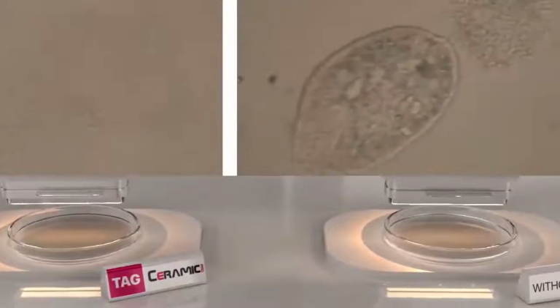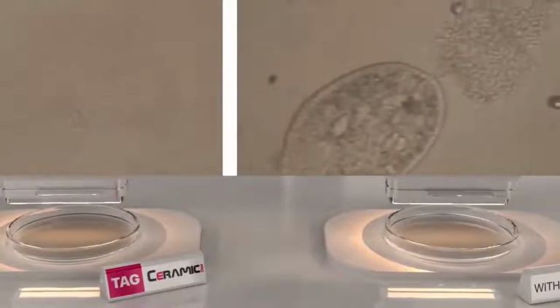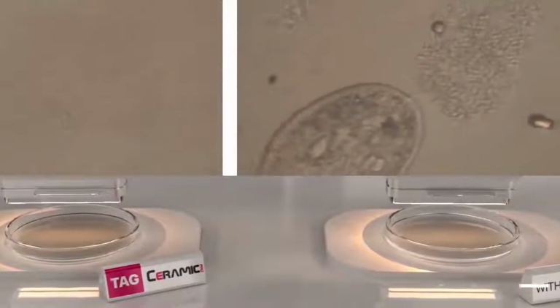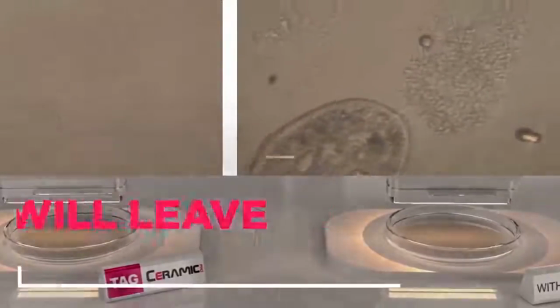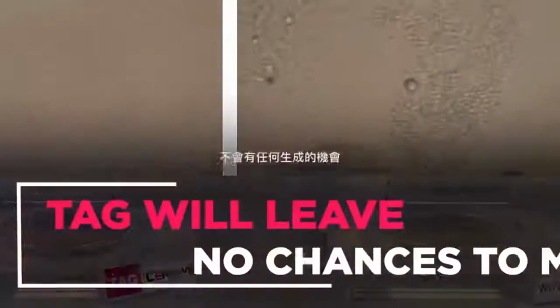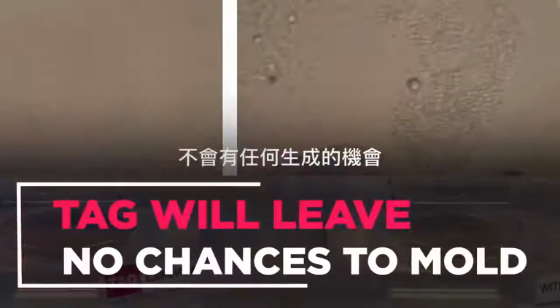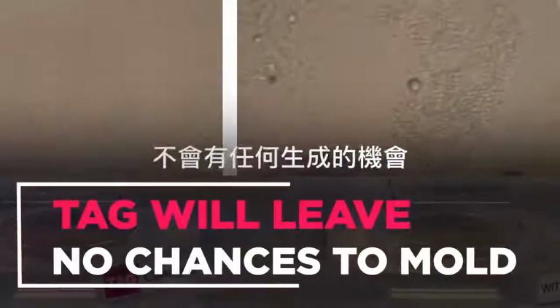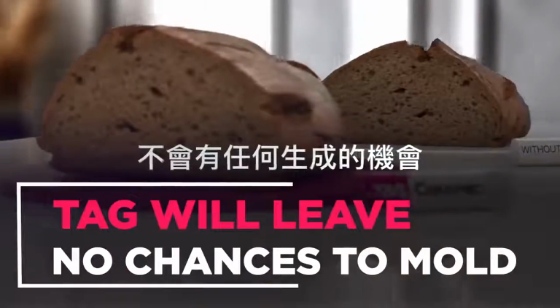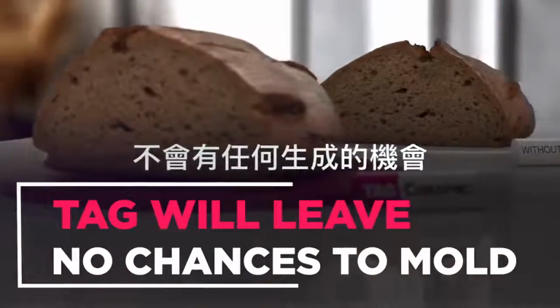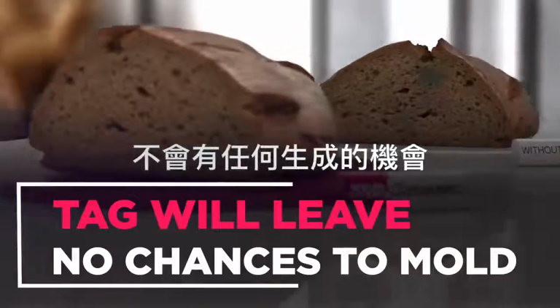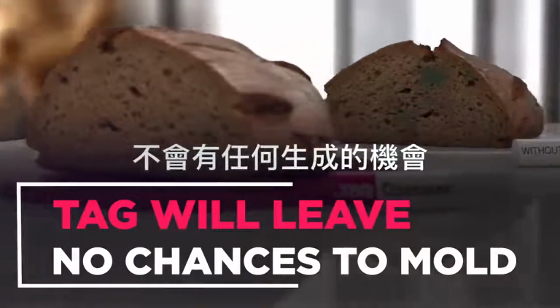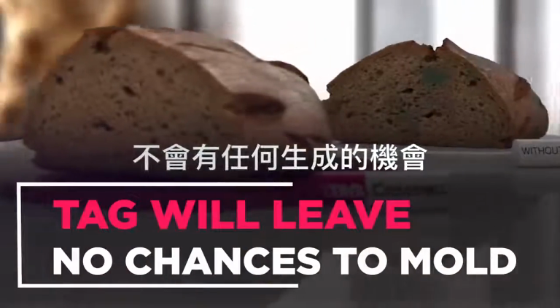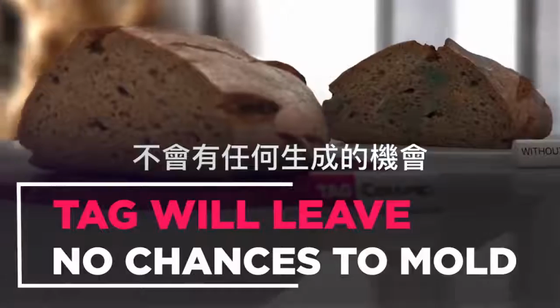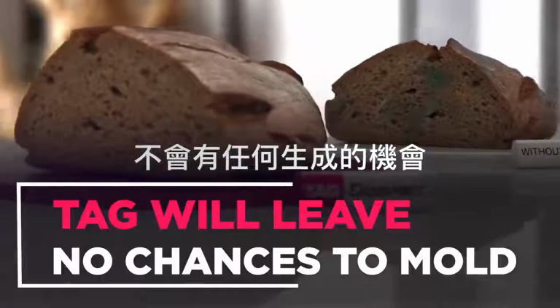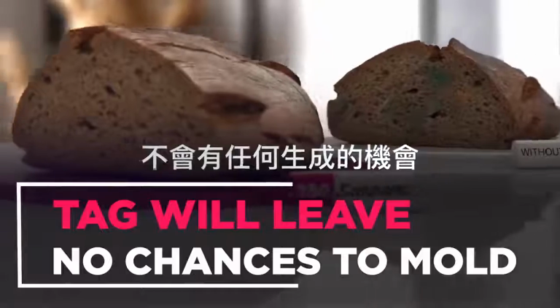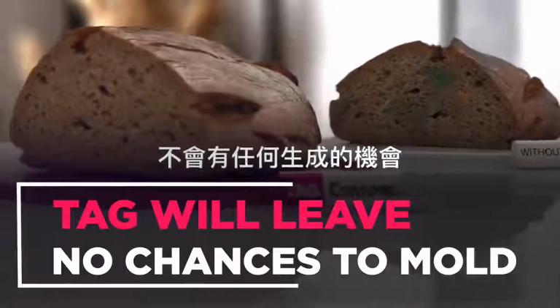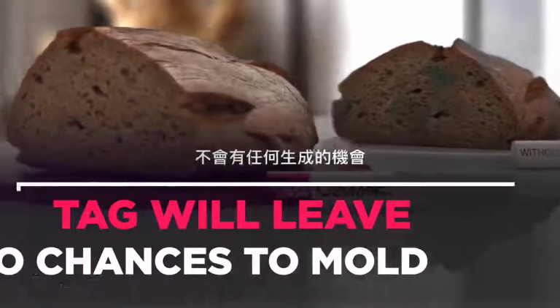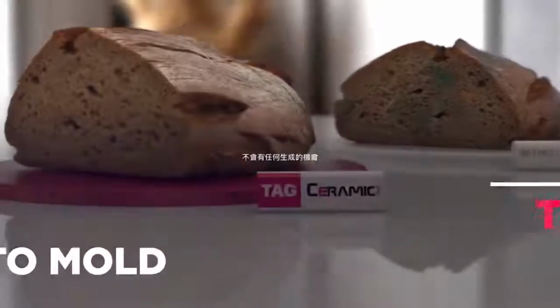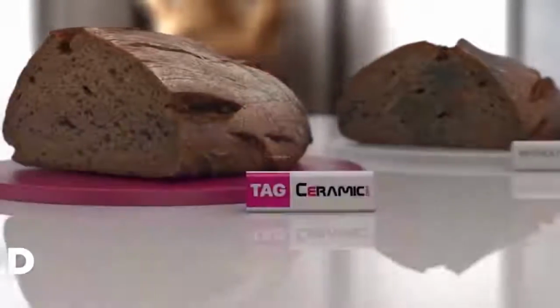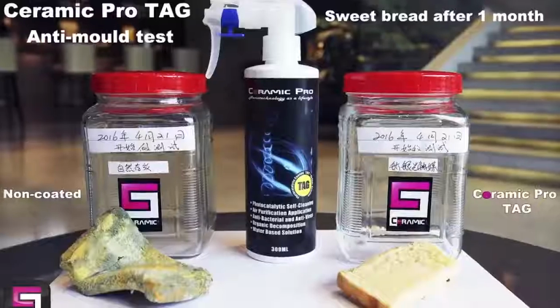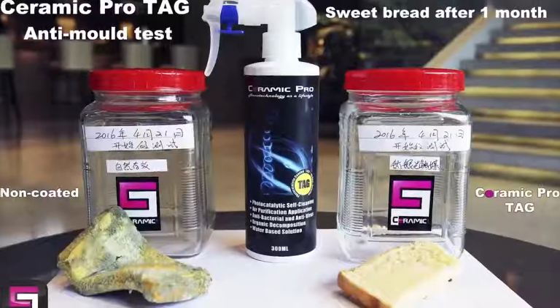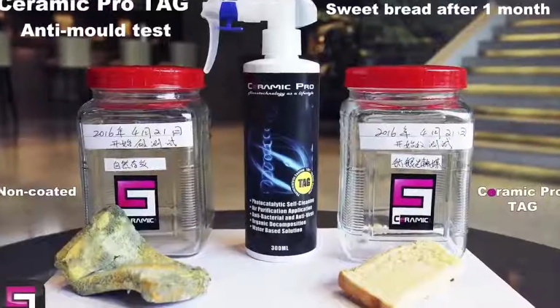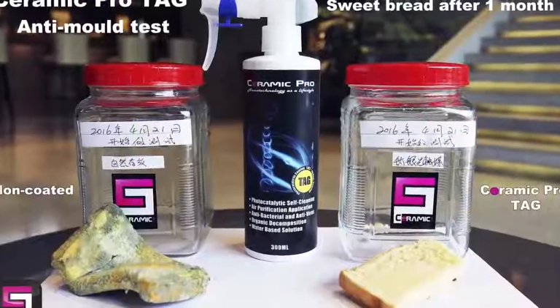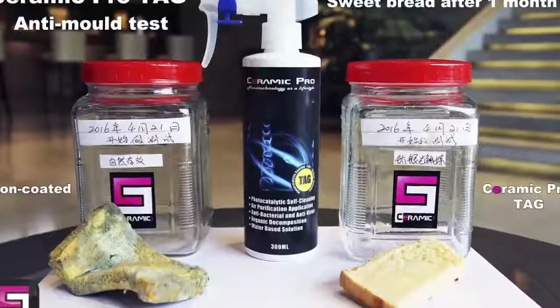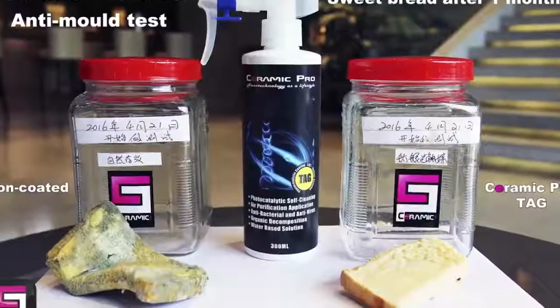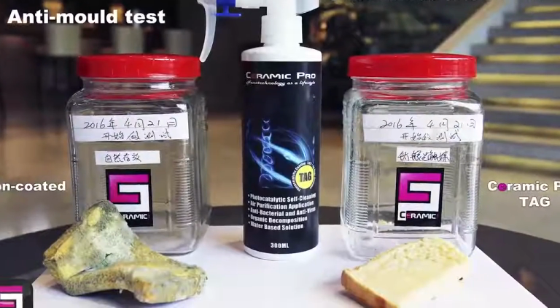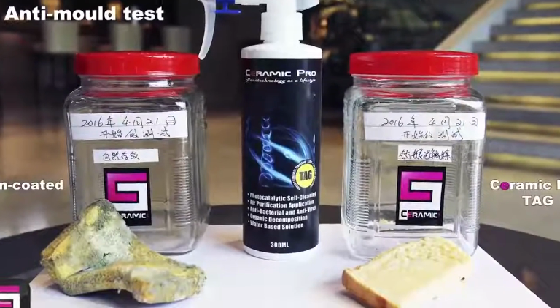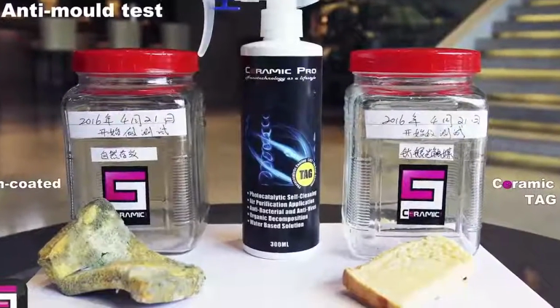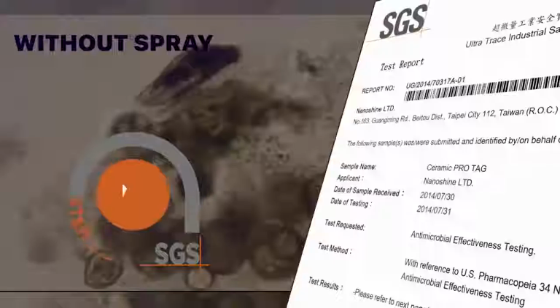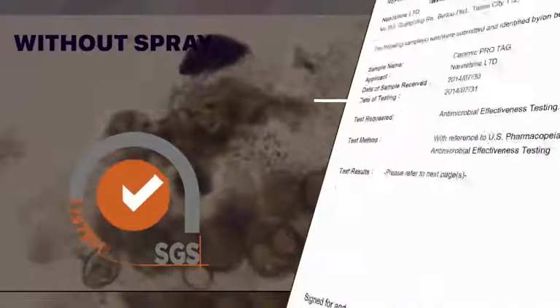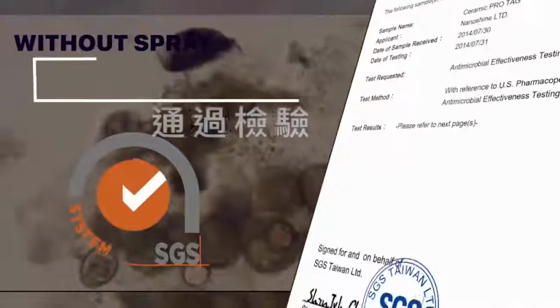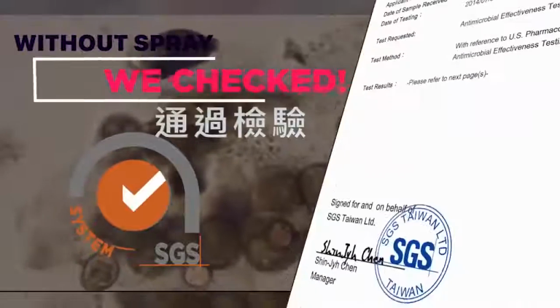Tag will leave no chances to mold, even on her favorite bread. We know what we're talking about. We checked.